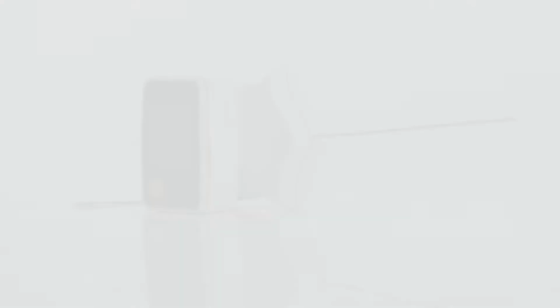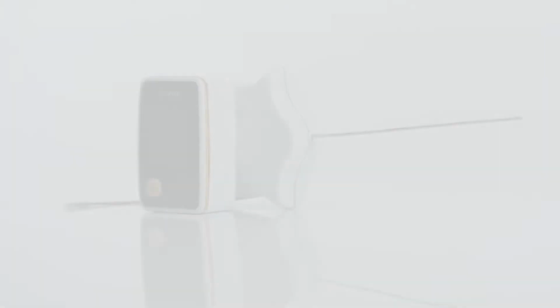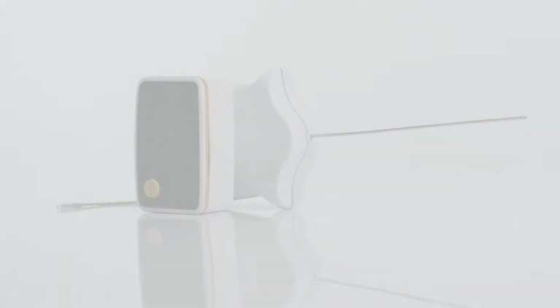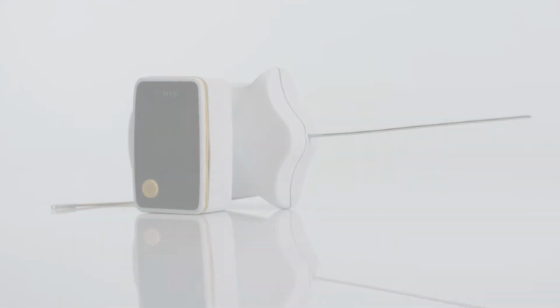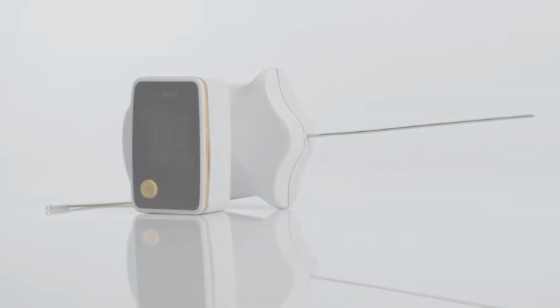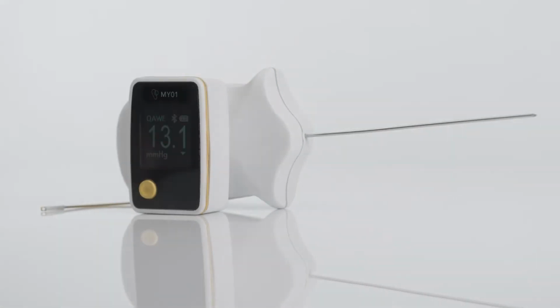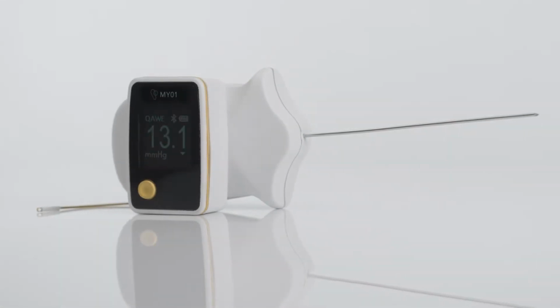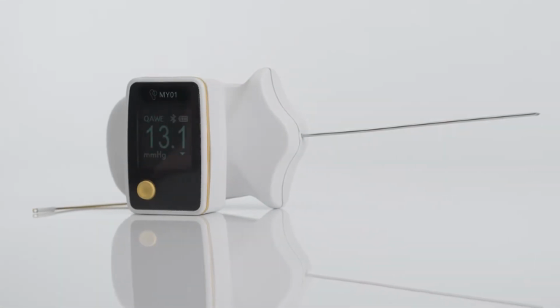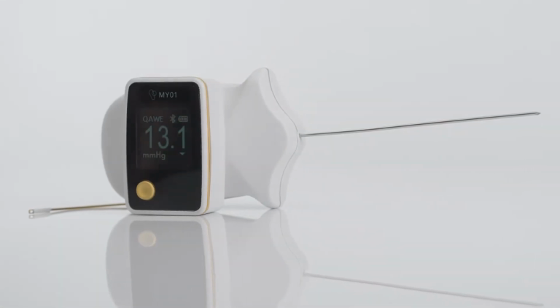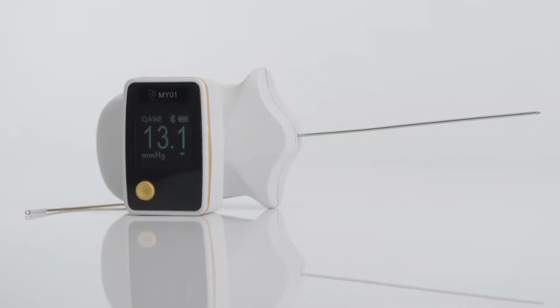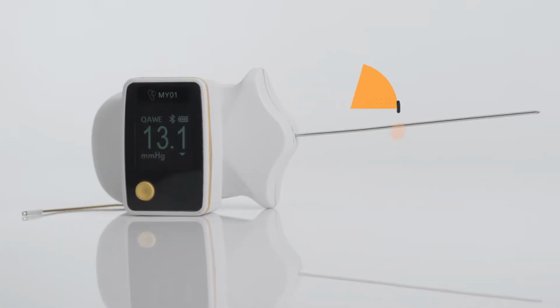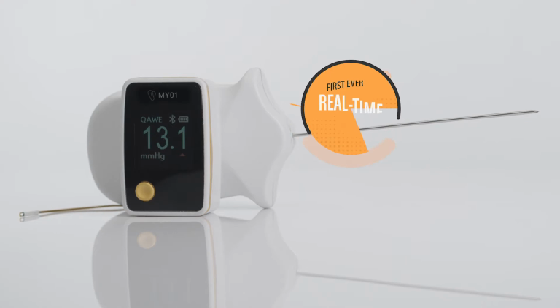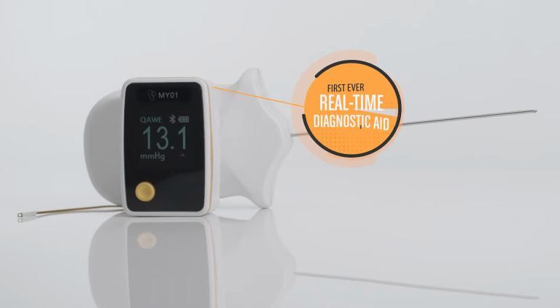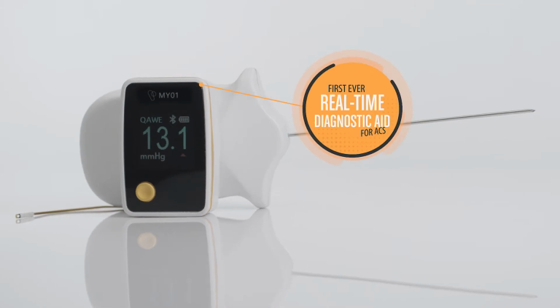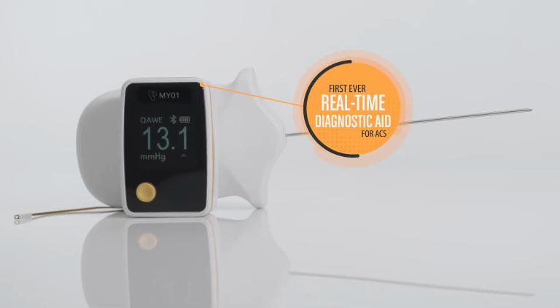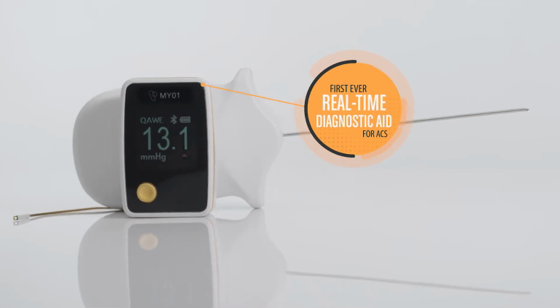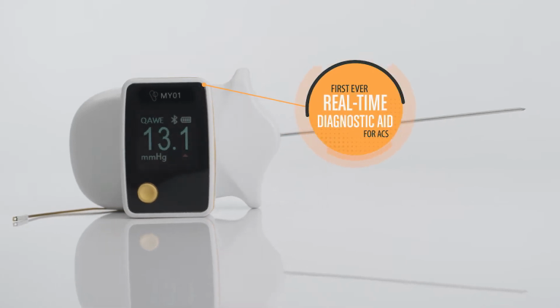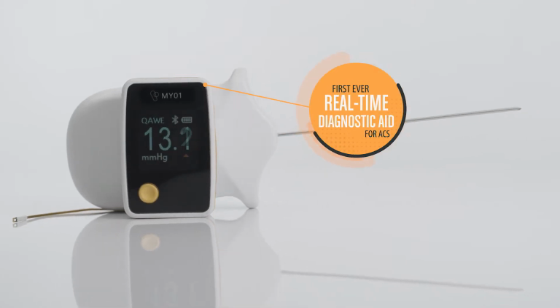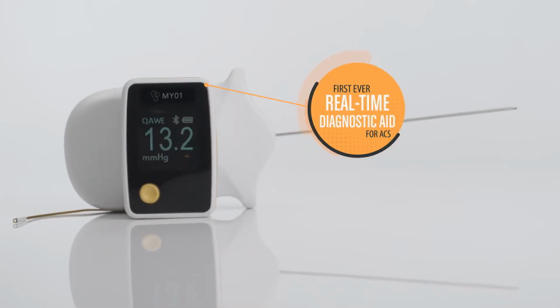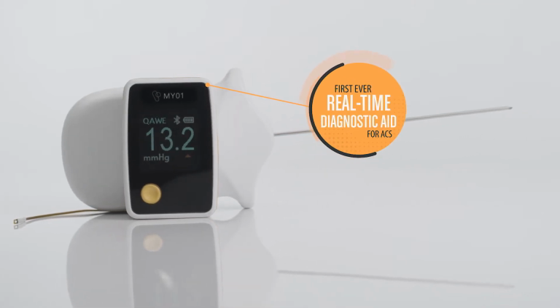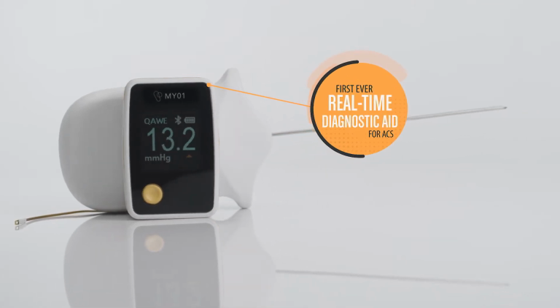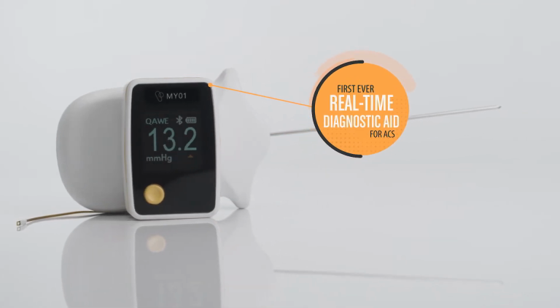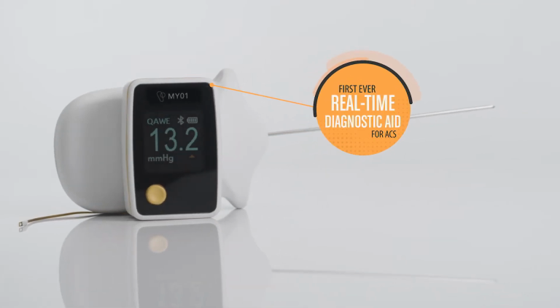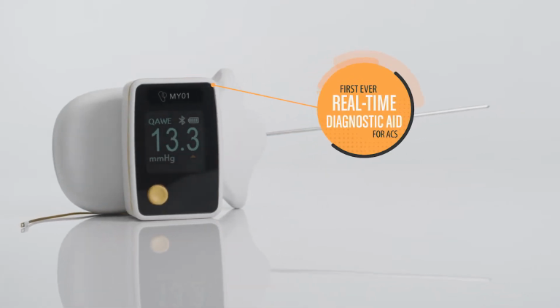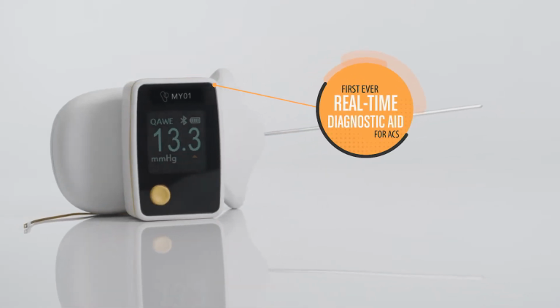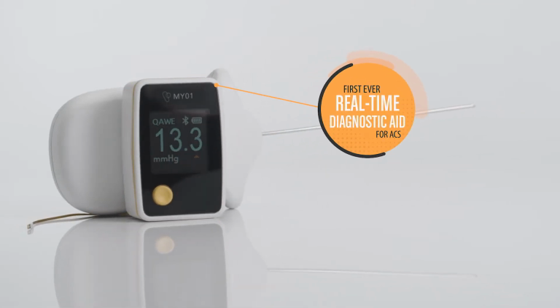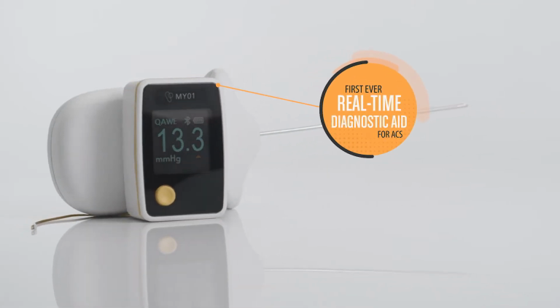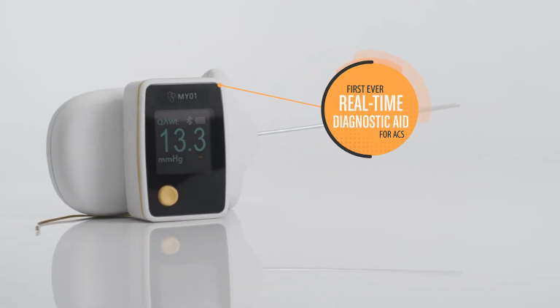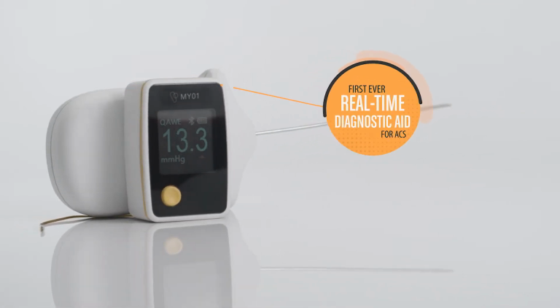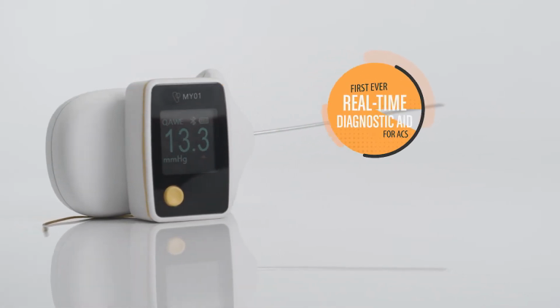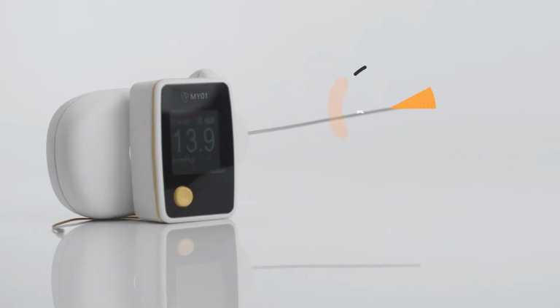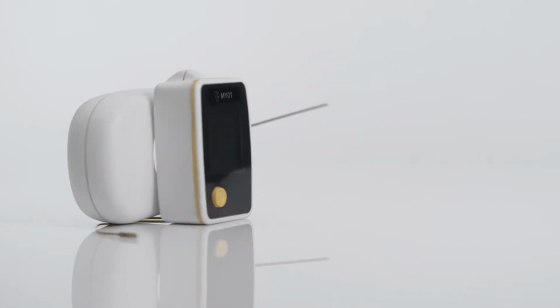MyO1 is an innovative aid designed to reliably and safely assist in the identification of ACS within hours of the trauma.